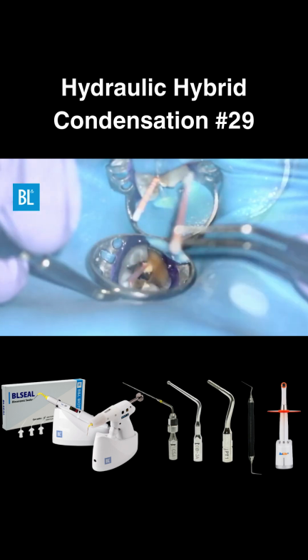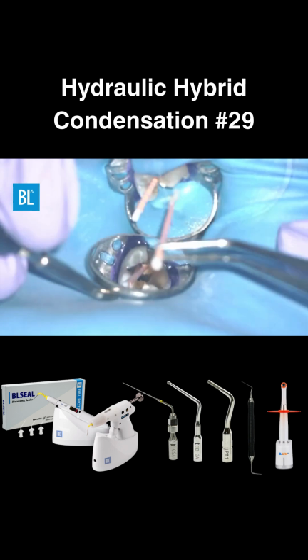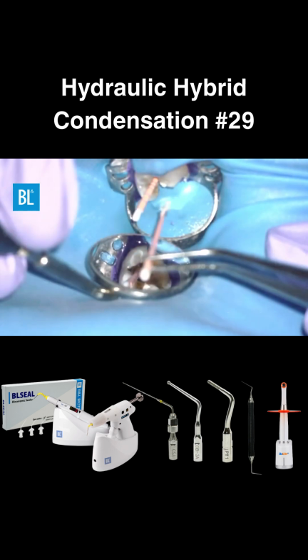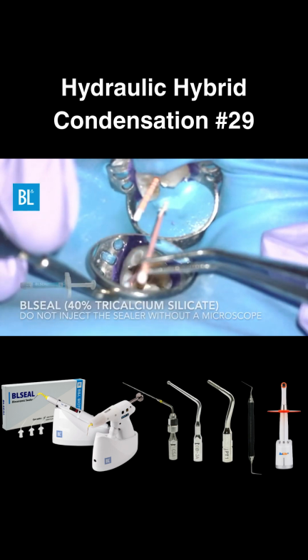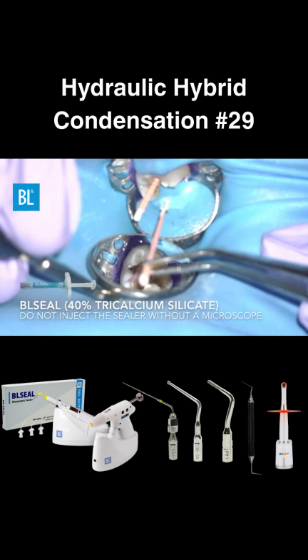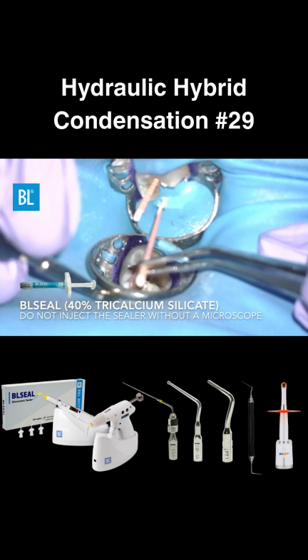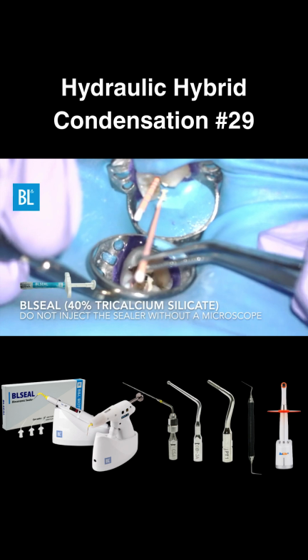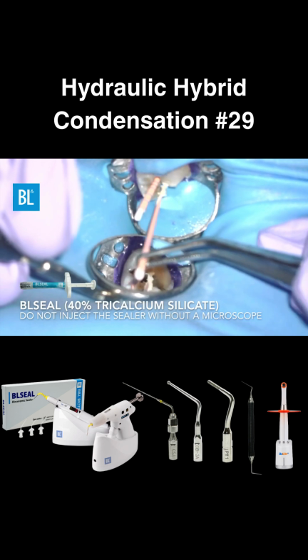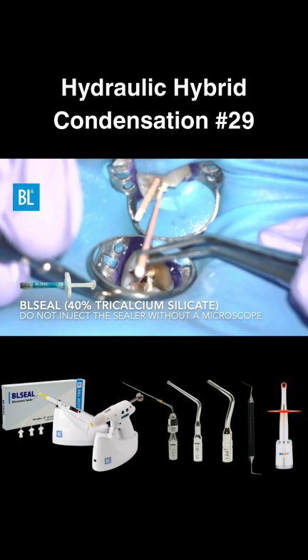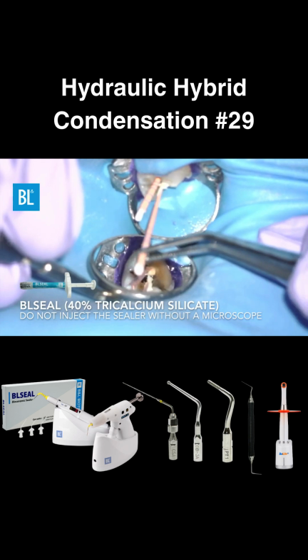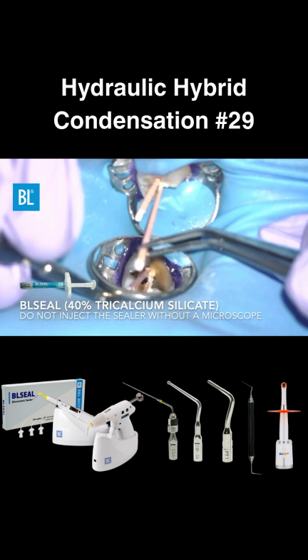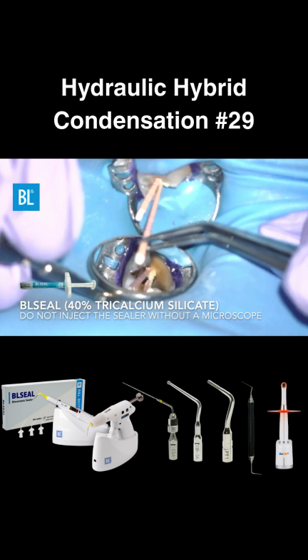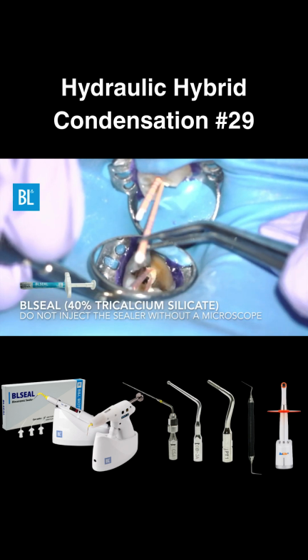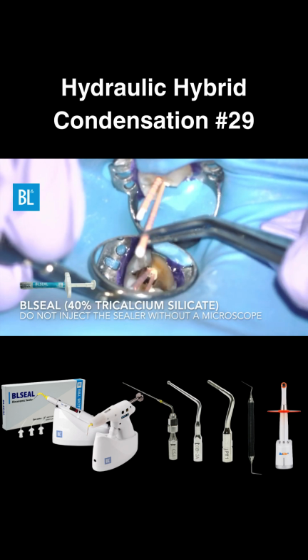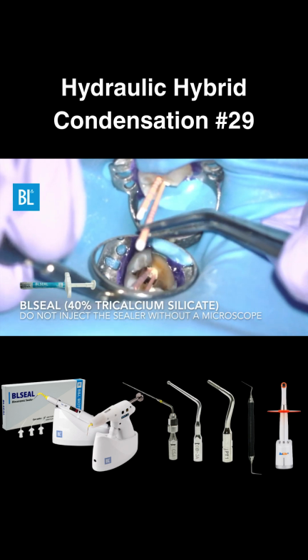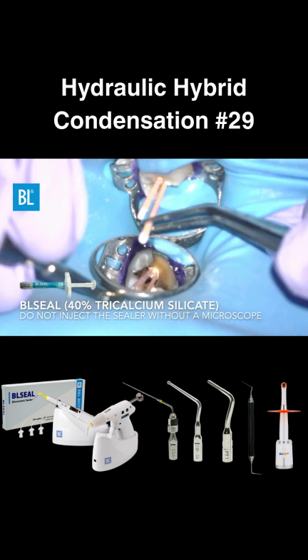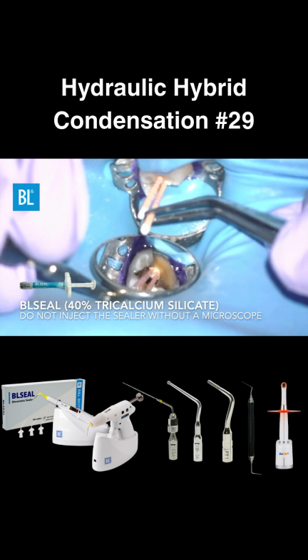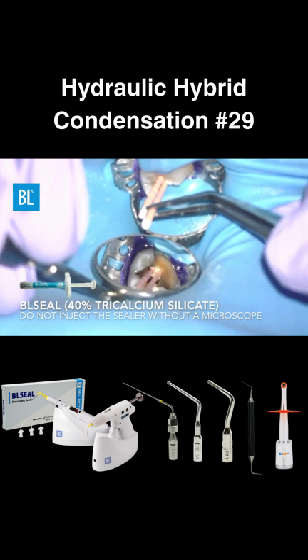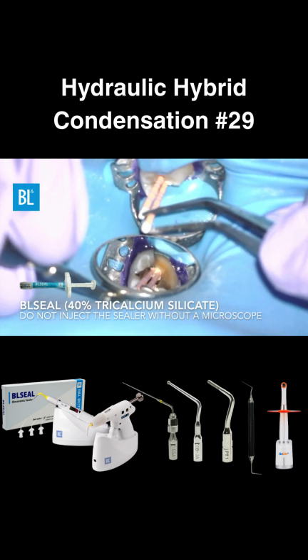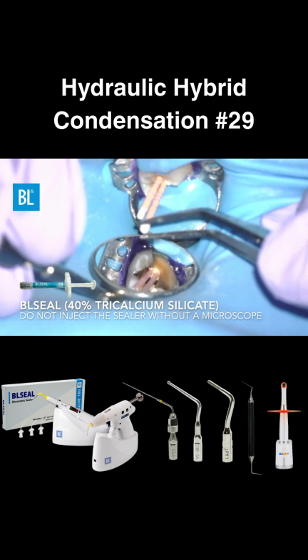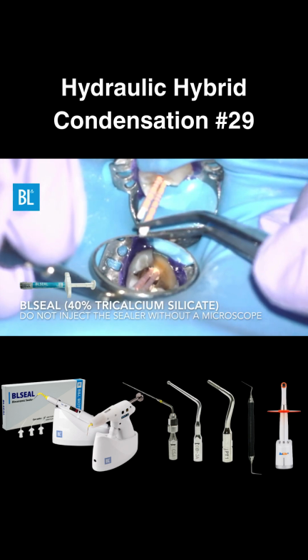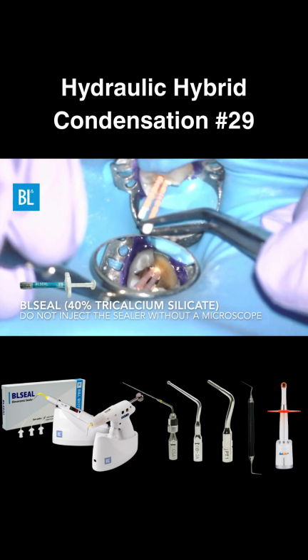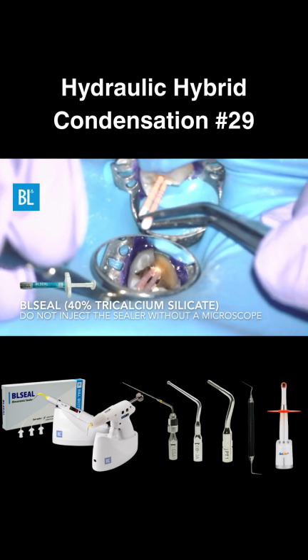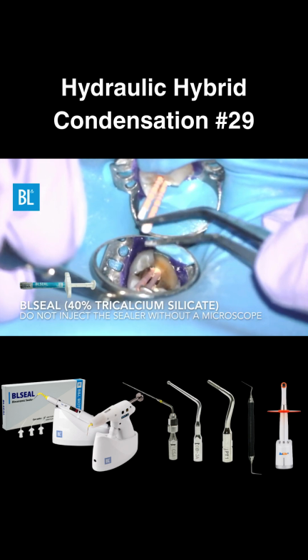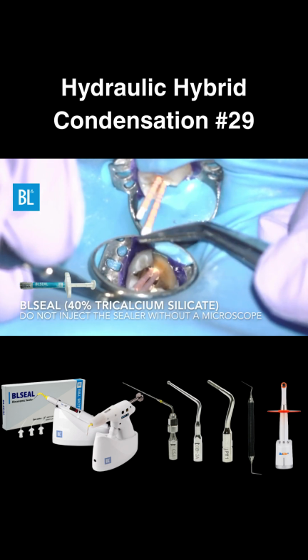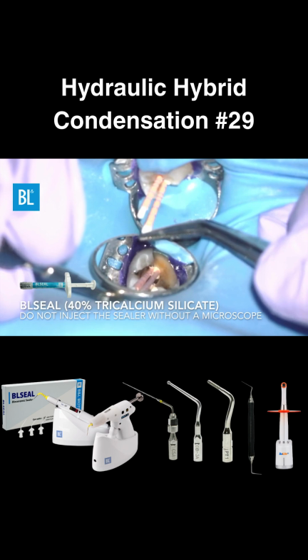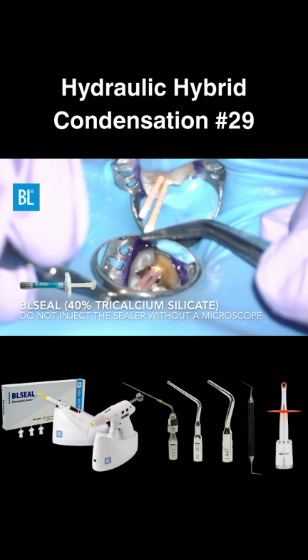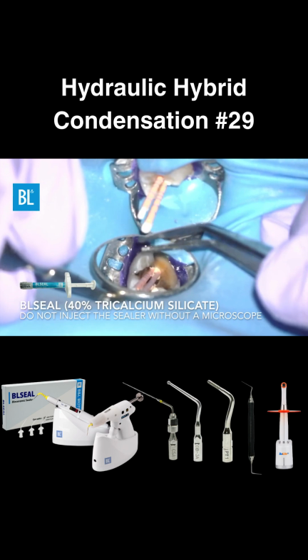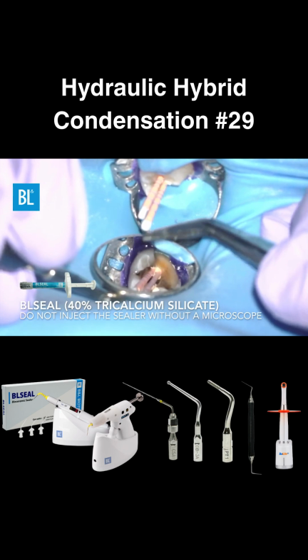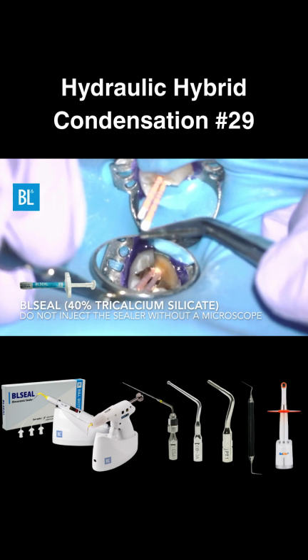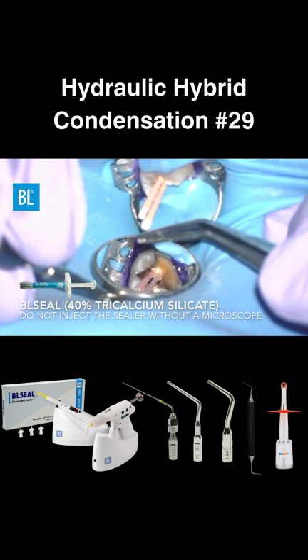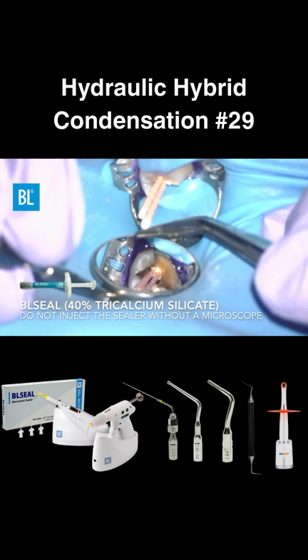I recommend applying BL-seal coating directly to the master cone, unless you're working under a microscope.